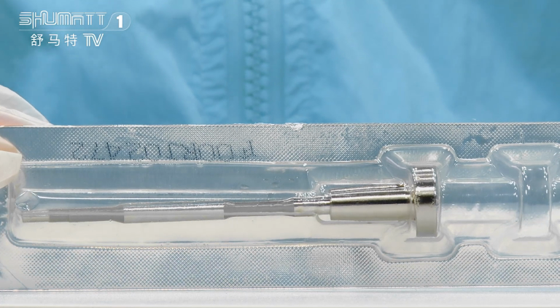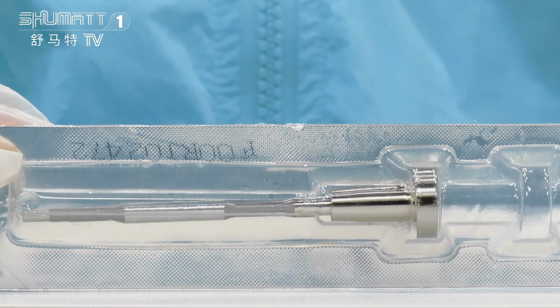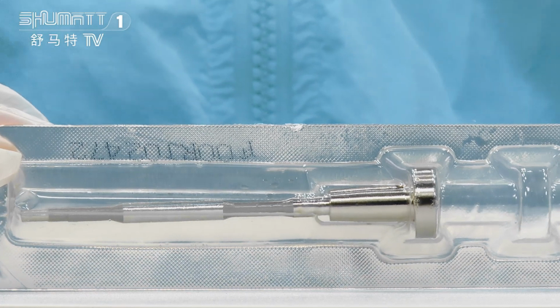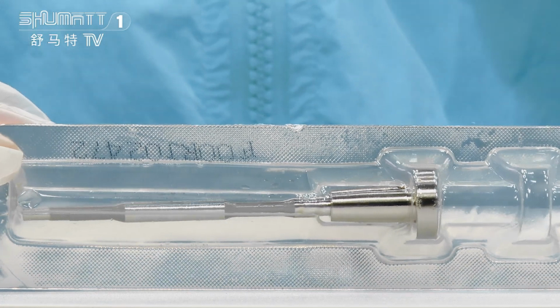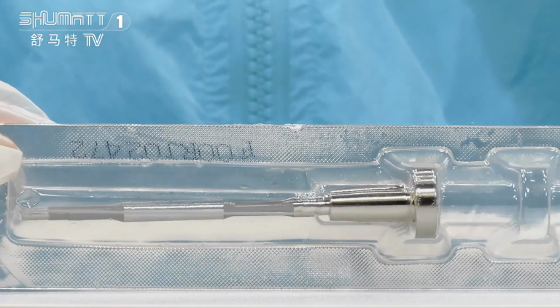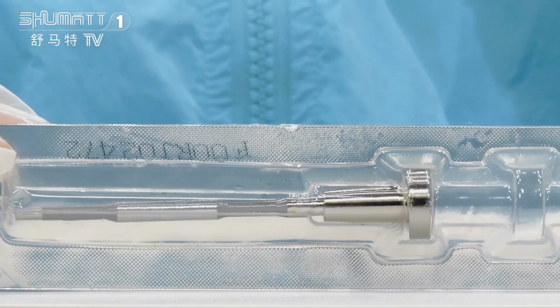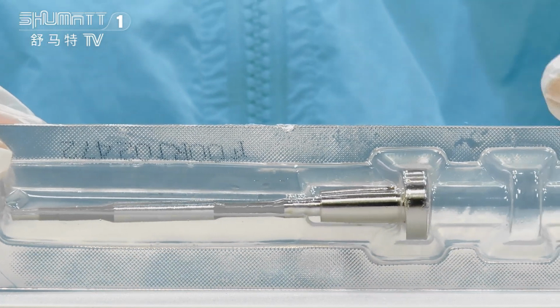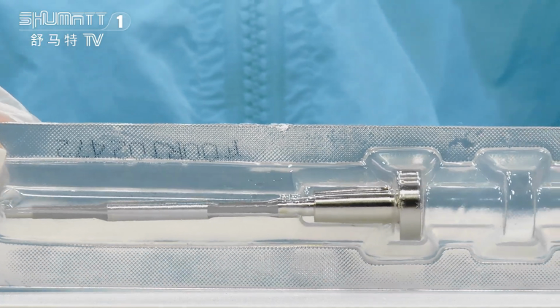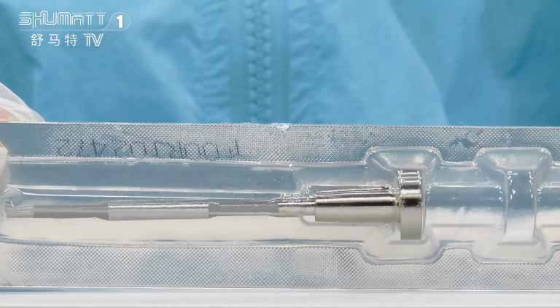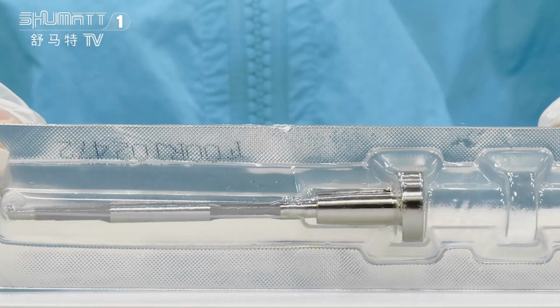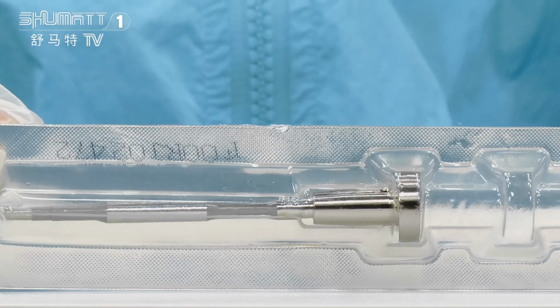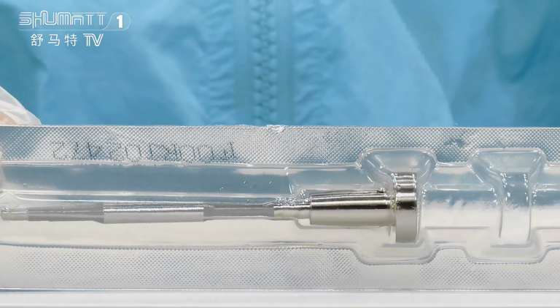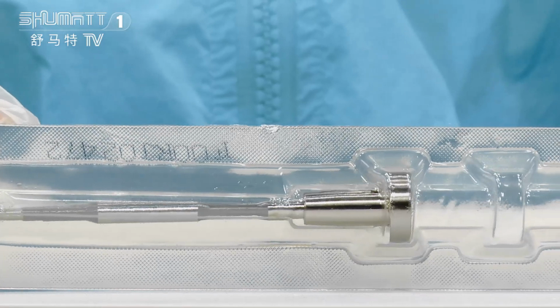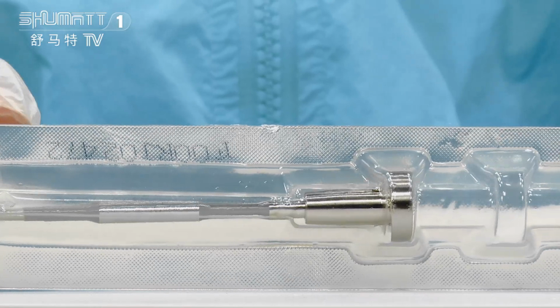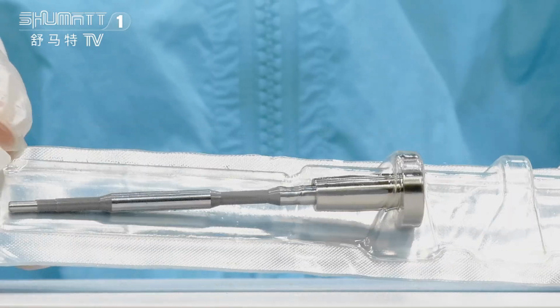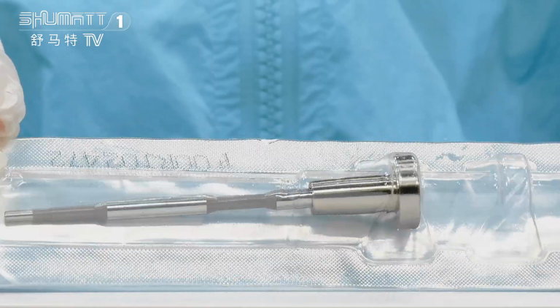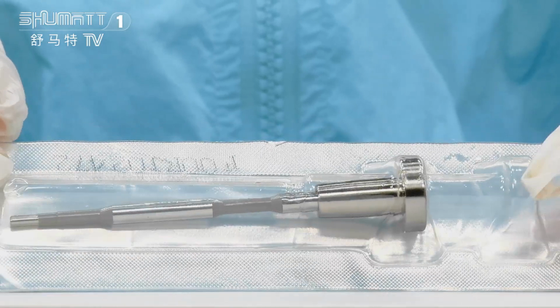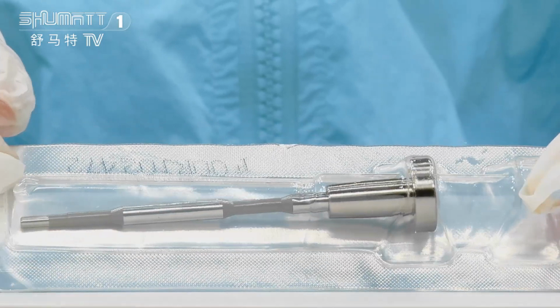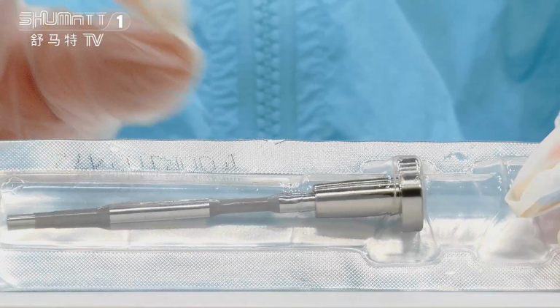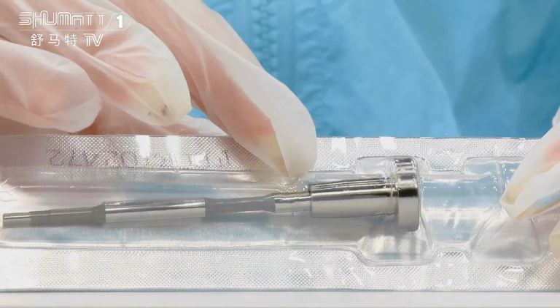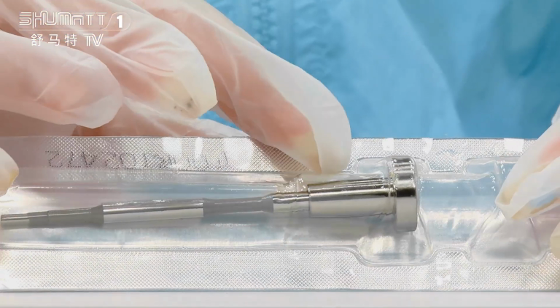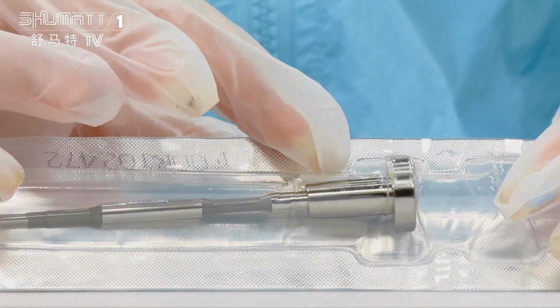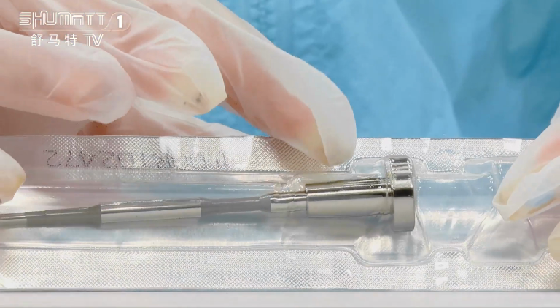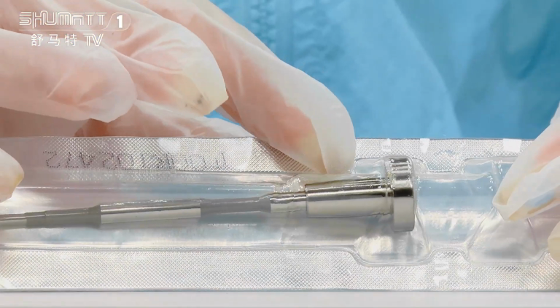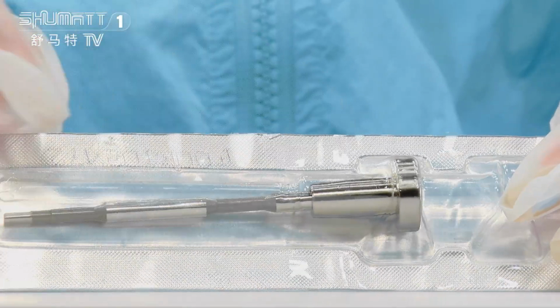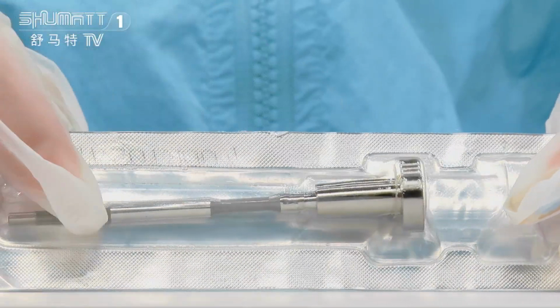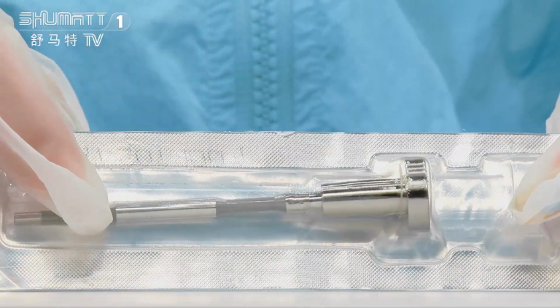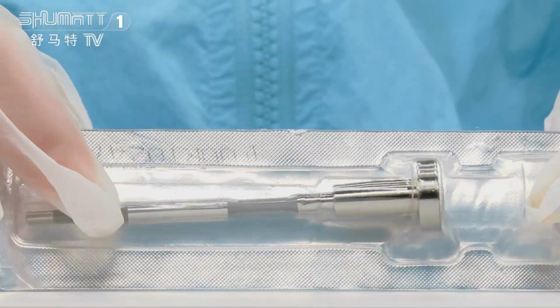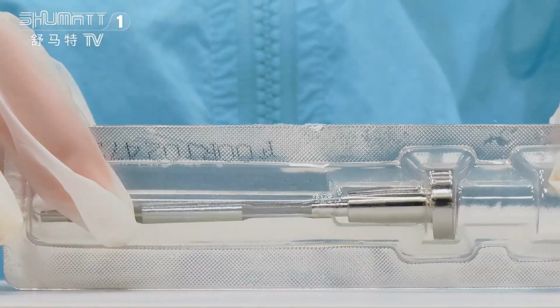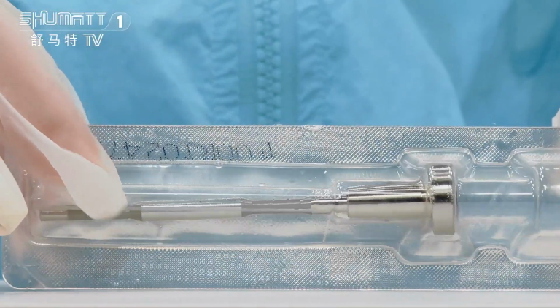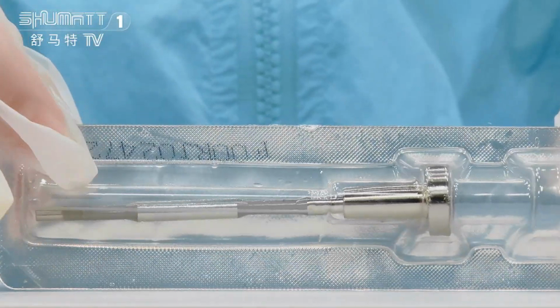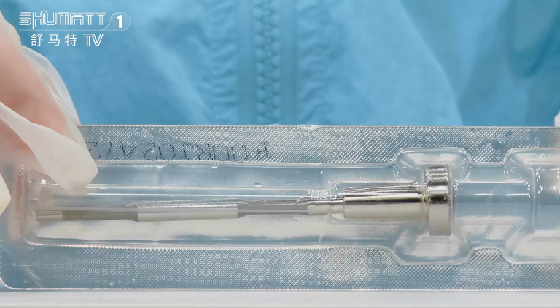You can see it can be separated into two parts. The first part is this one, the valve cap. The second part is this valve rod.